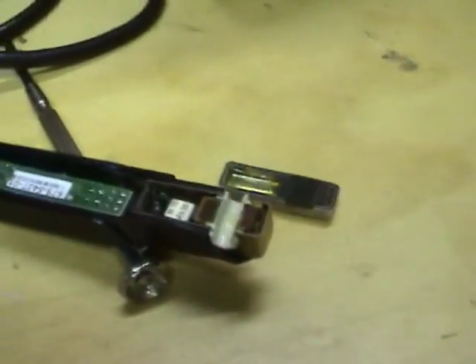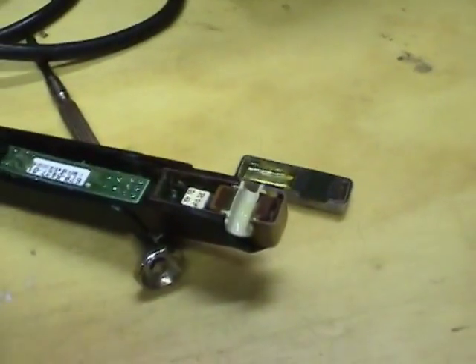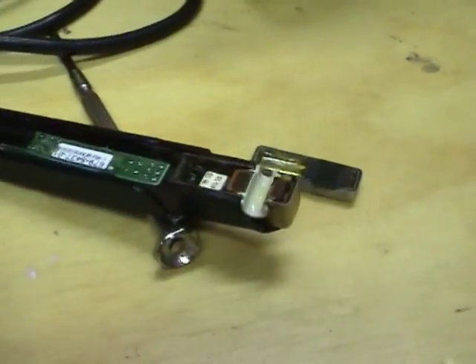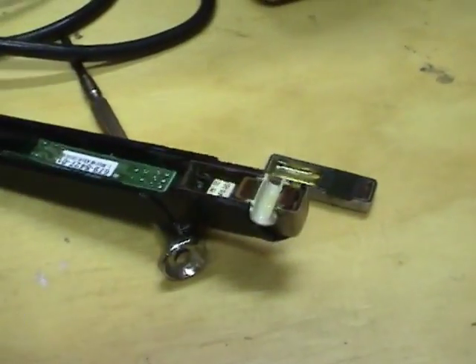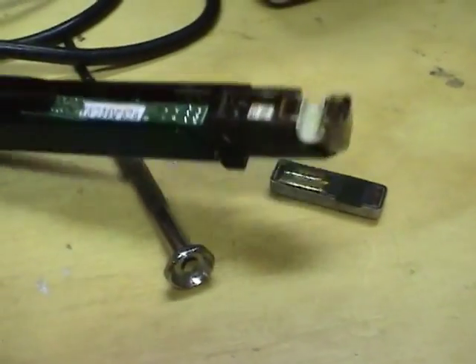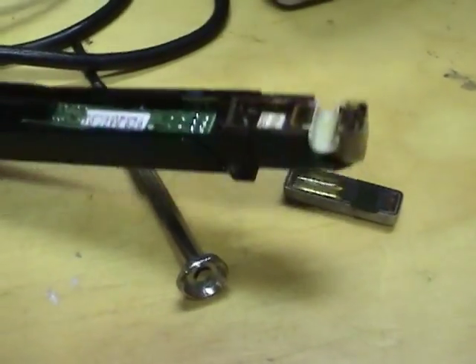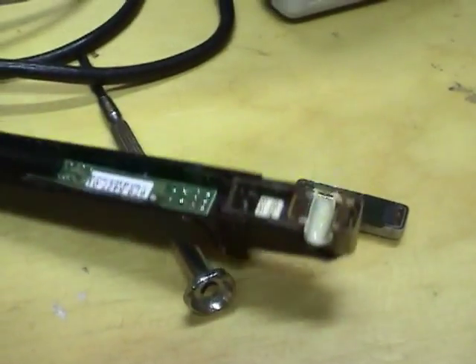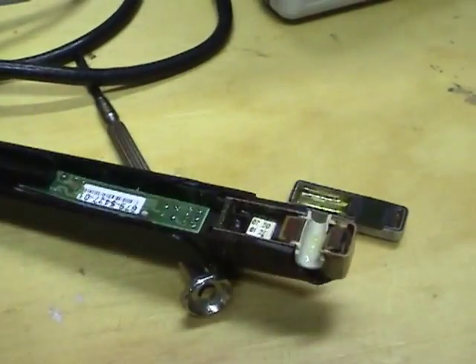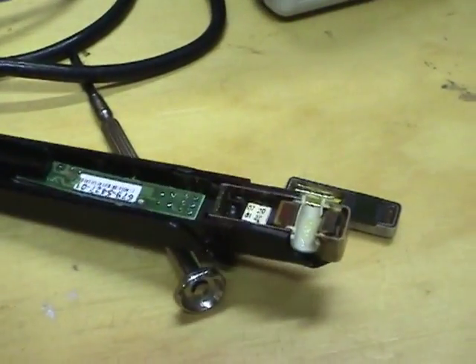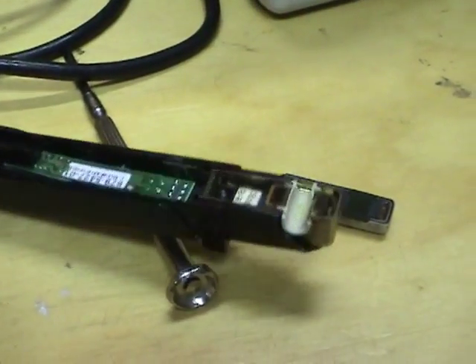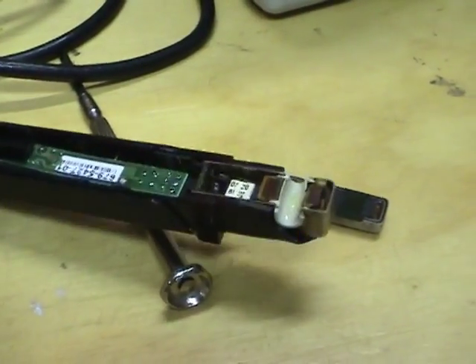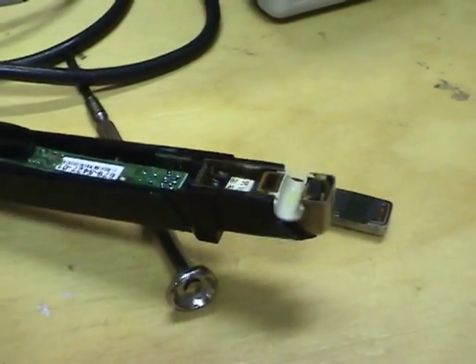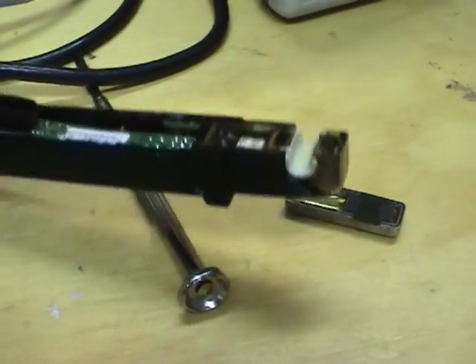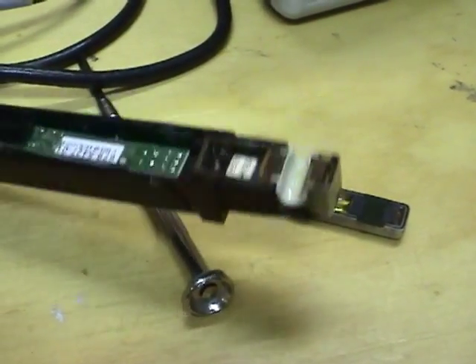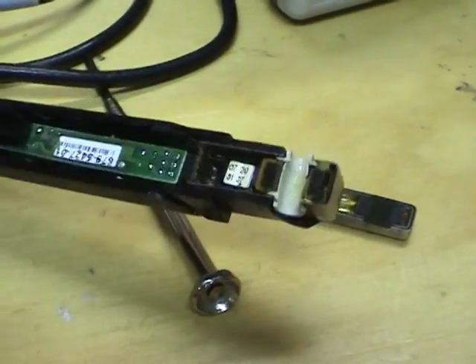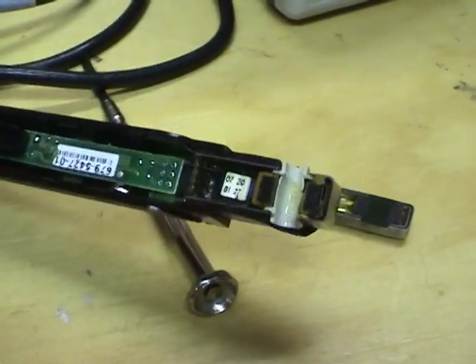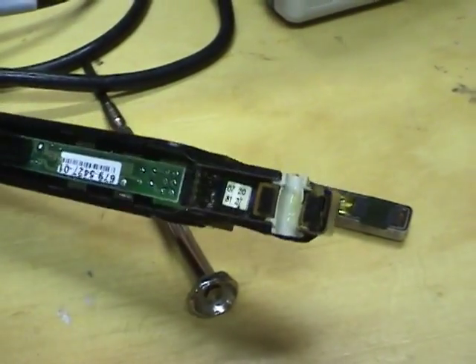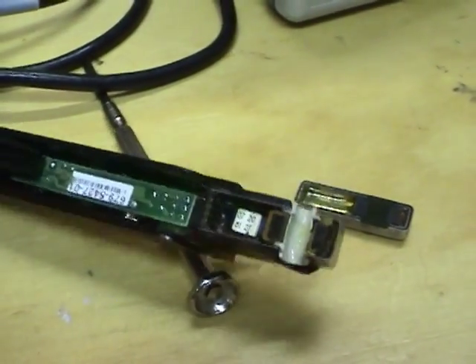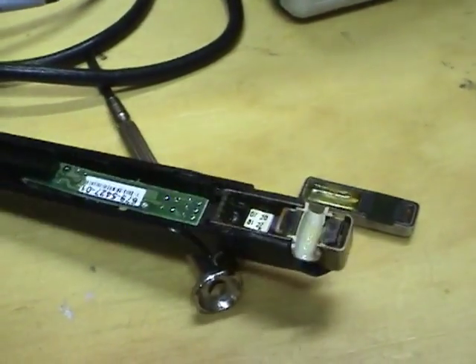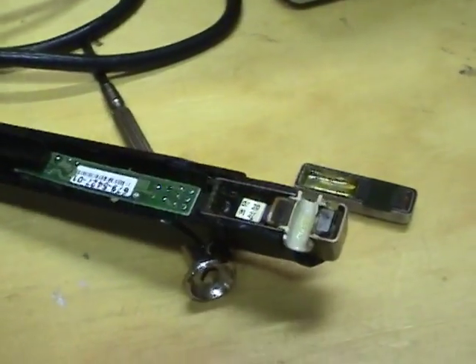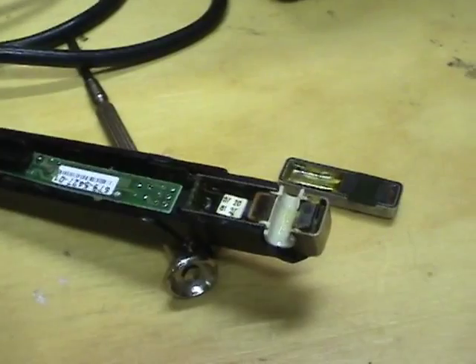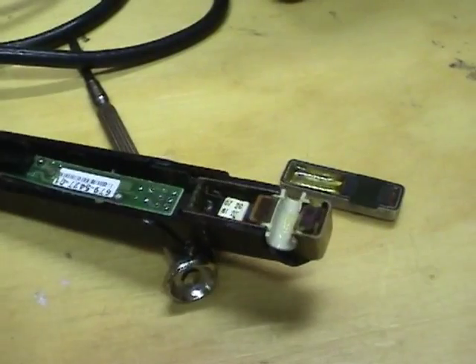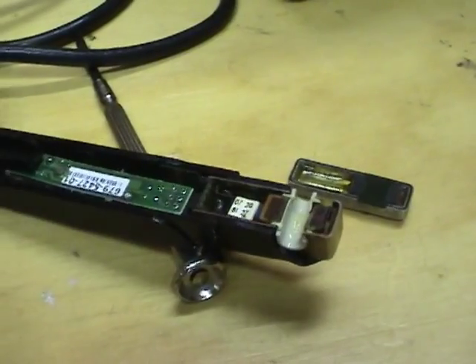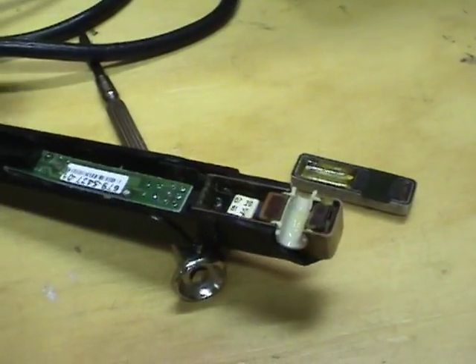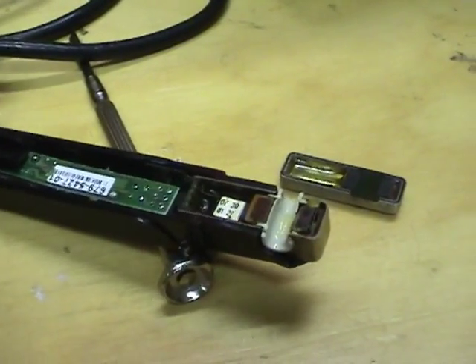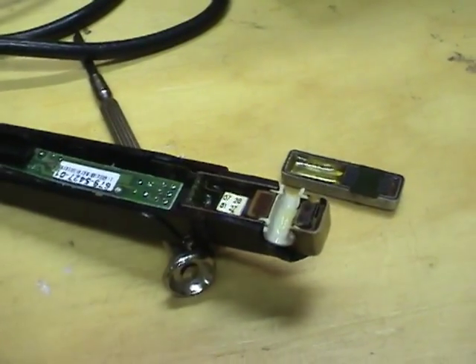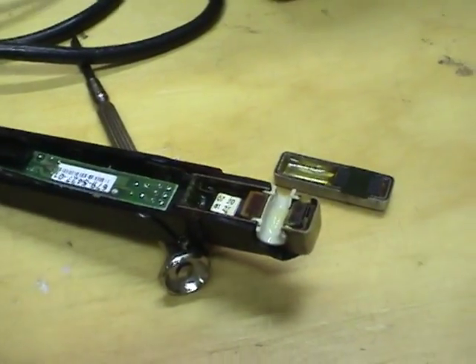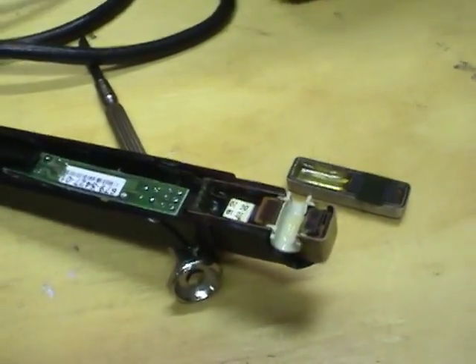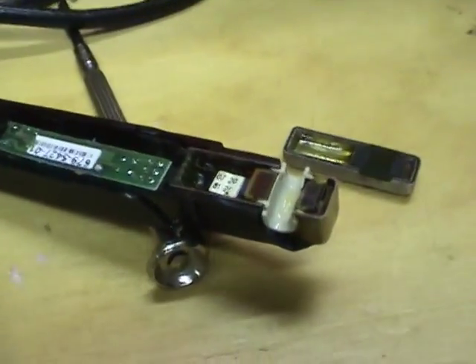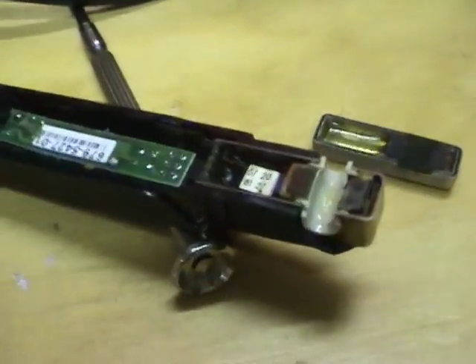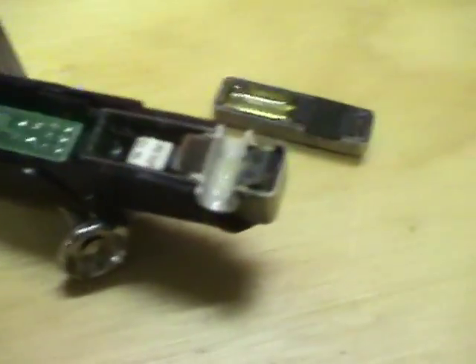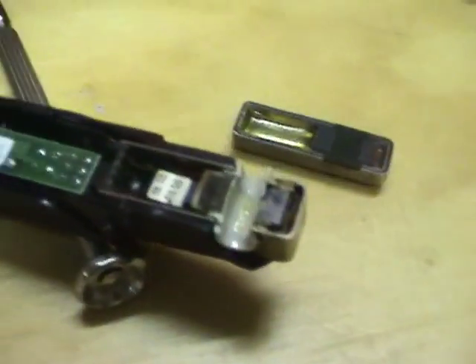I plugged this into a good amplifier and this does measure a signal, although the accuracy is all shot because it's melted.